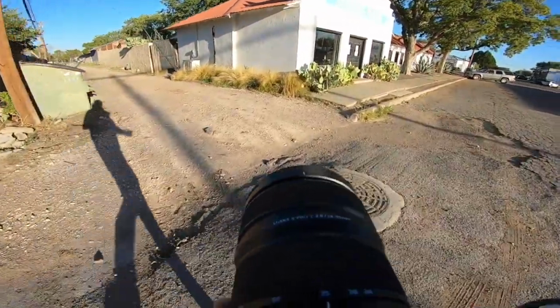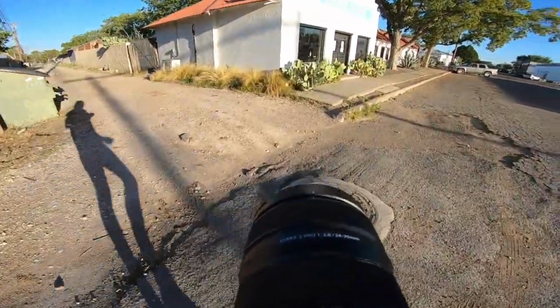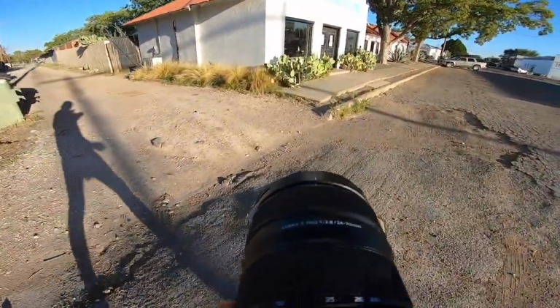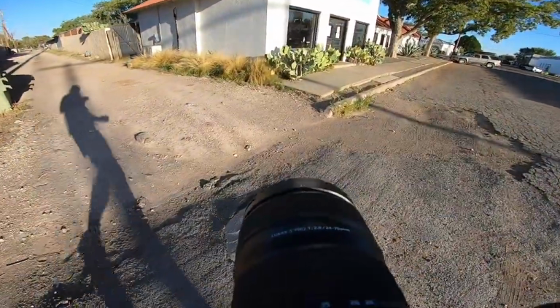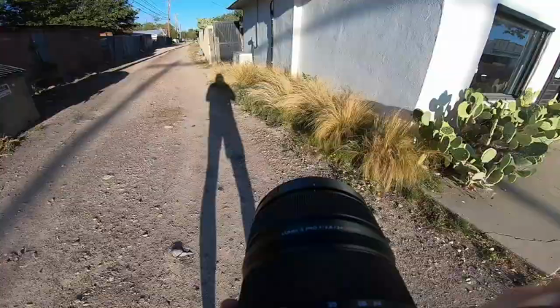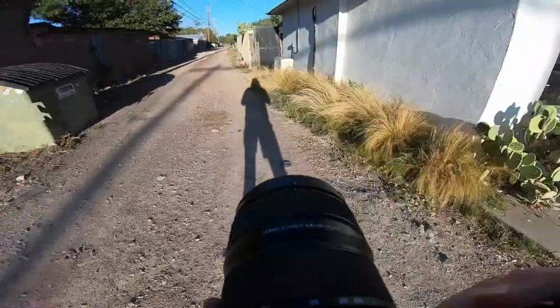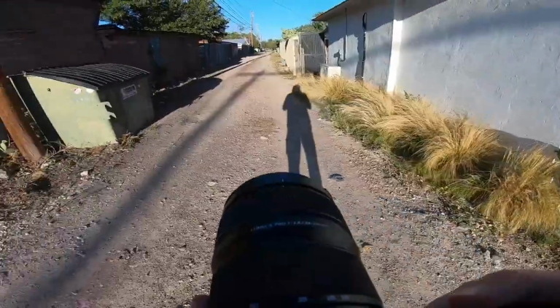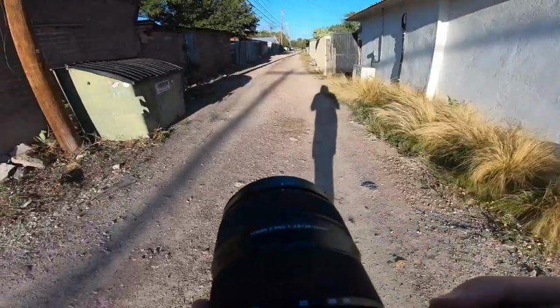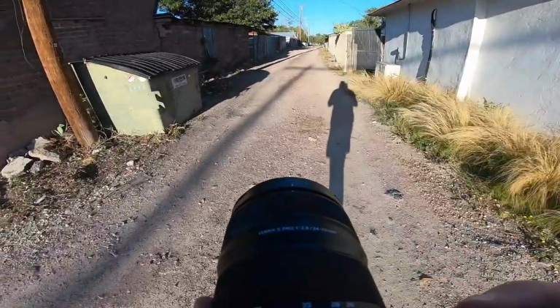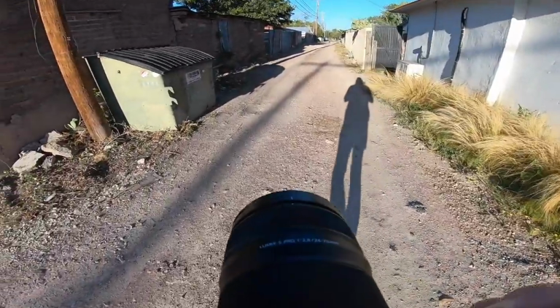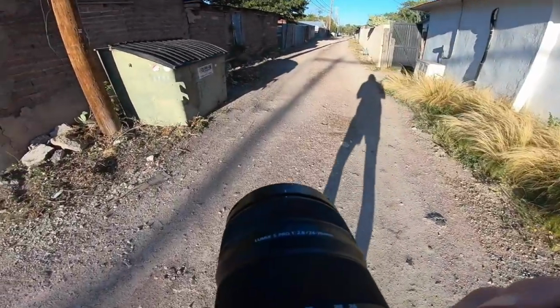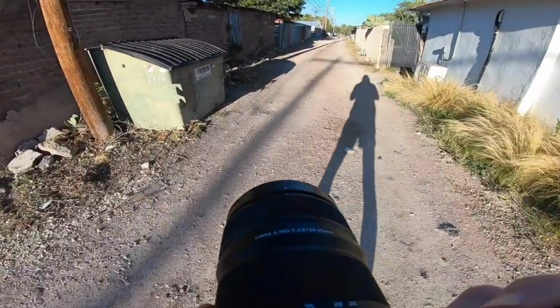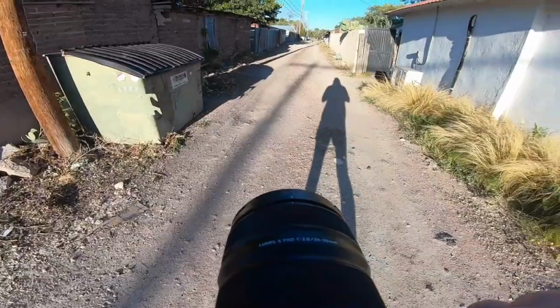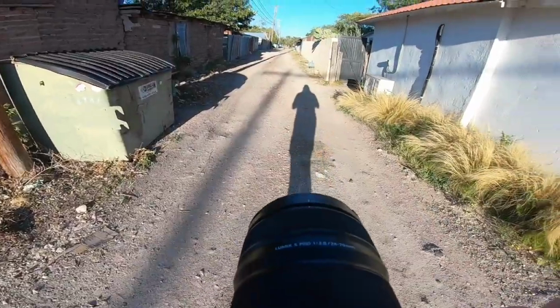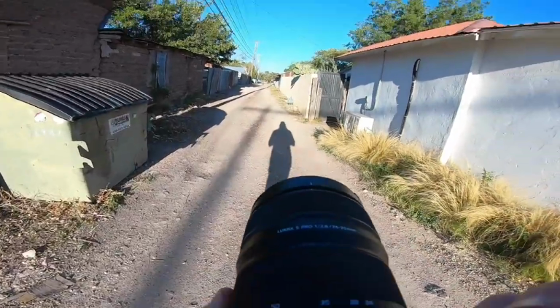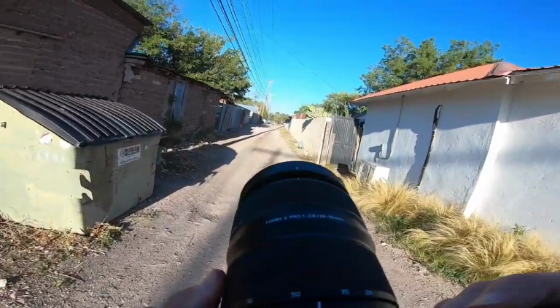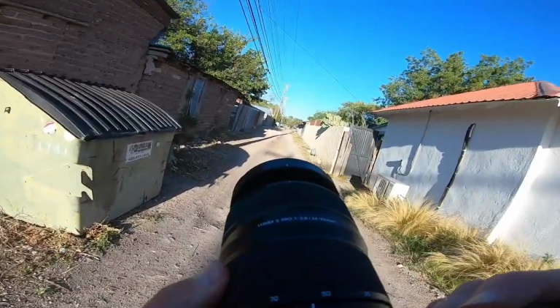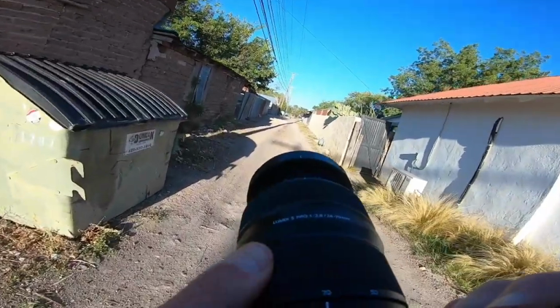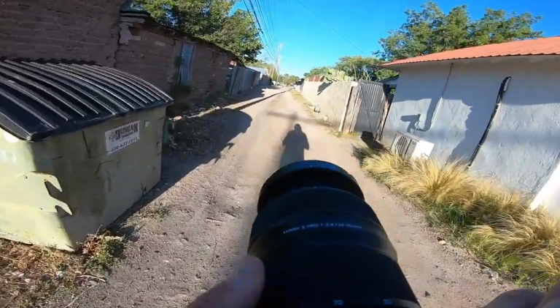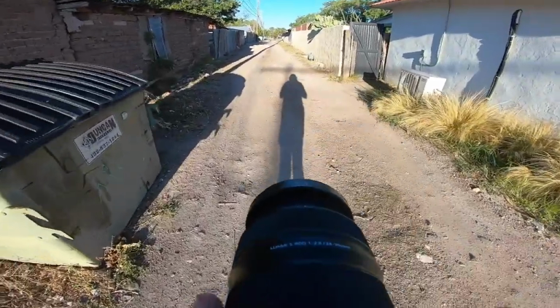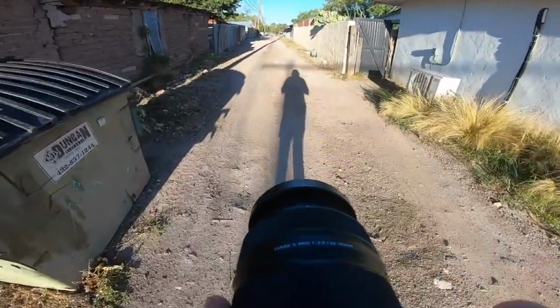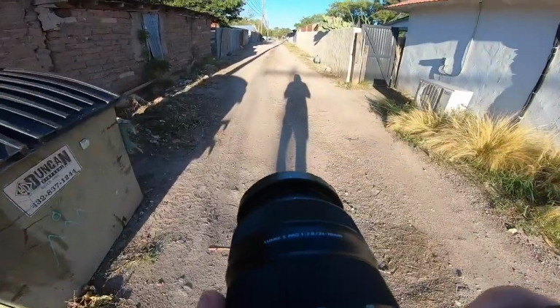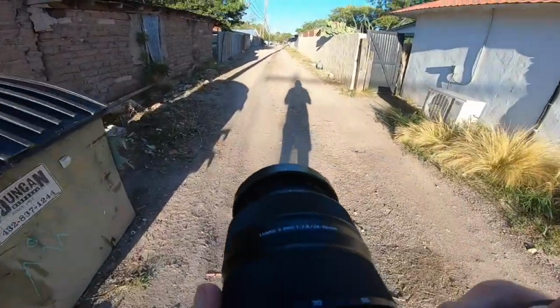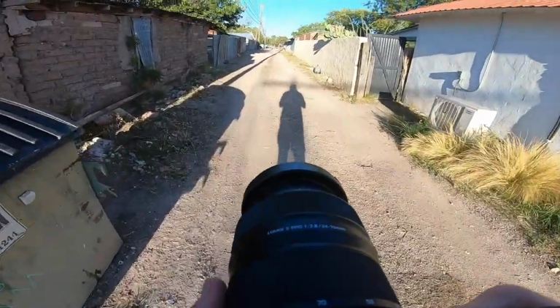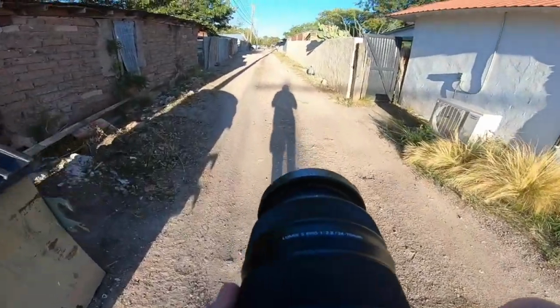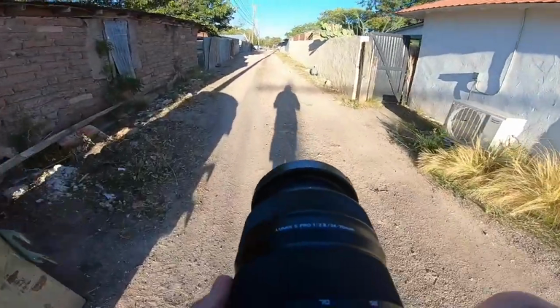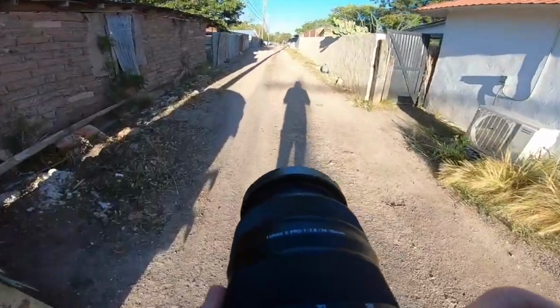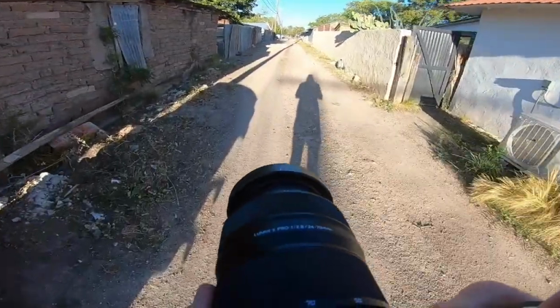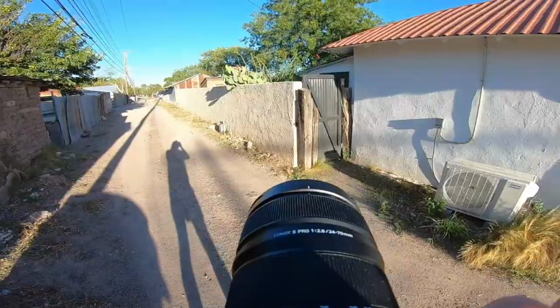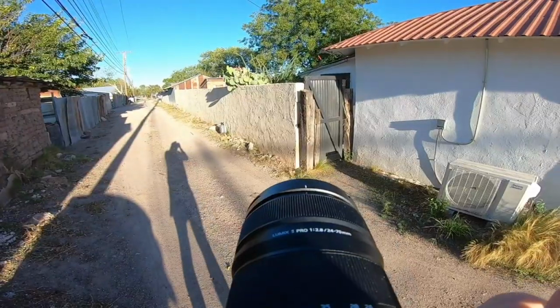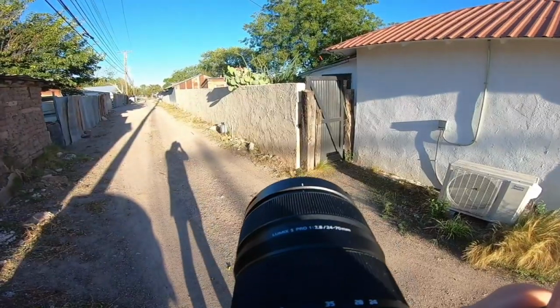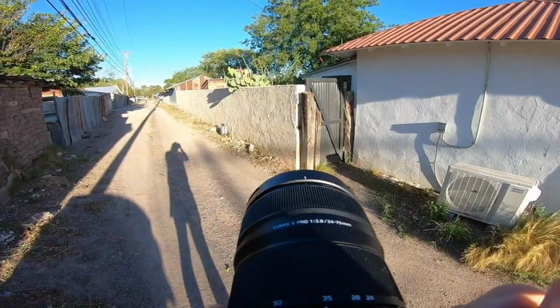I love the colors of this cactus growing over the fence with the blue sky and the red roof. It just all complements each other so perfectly.